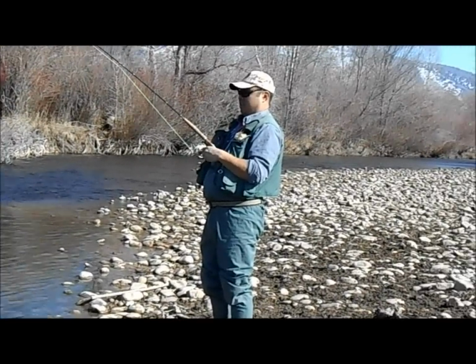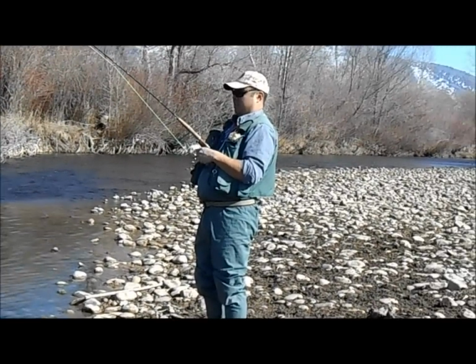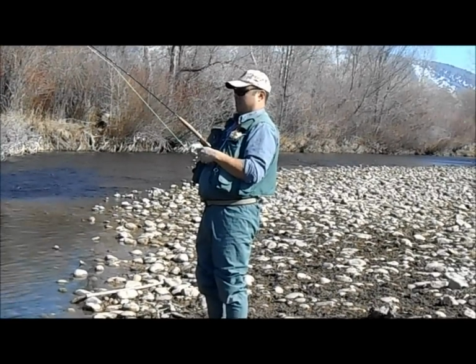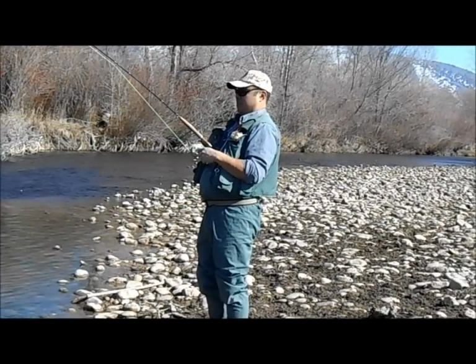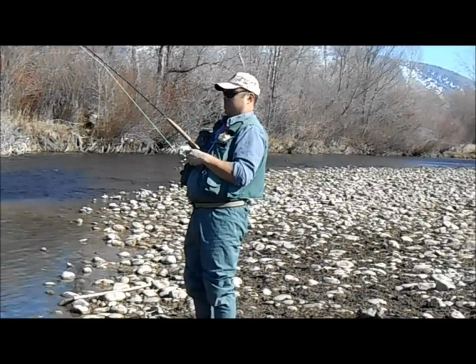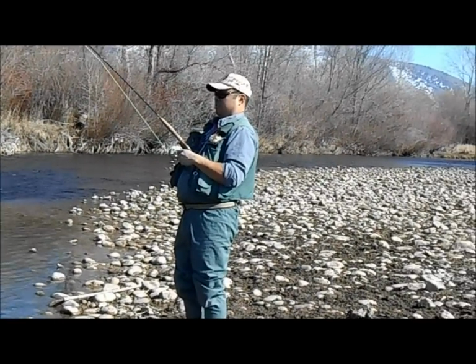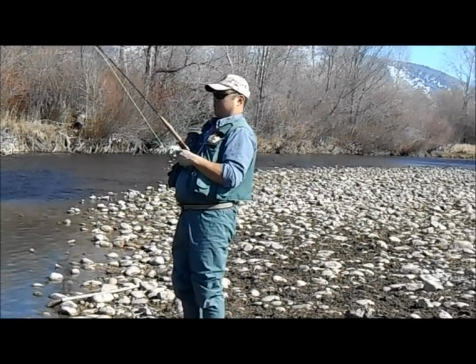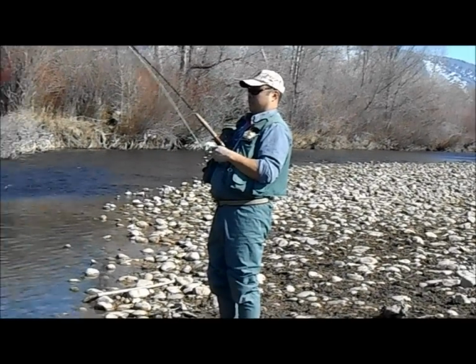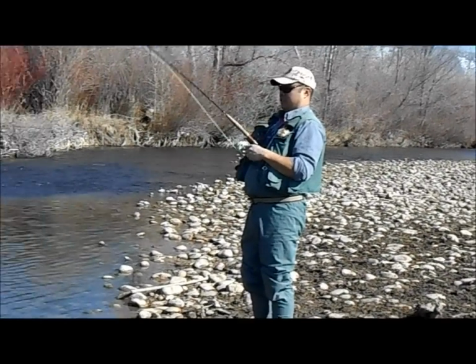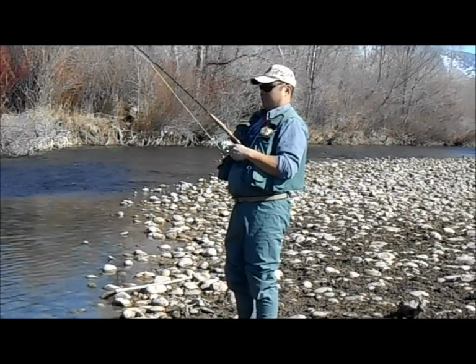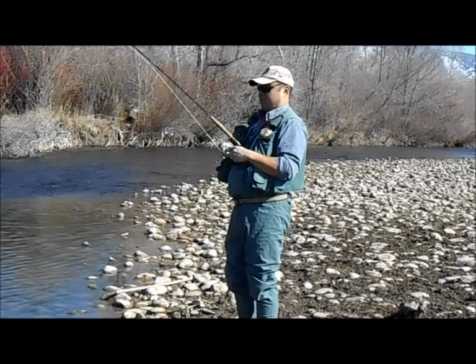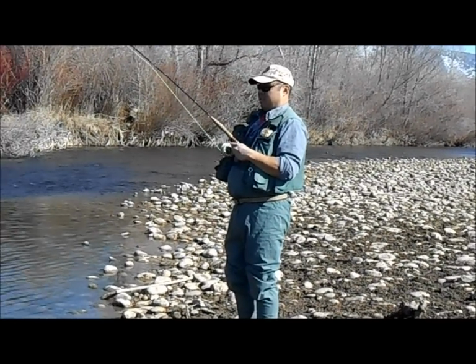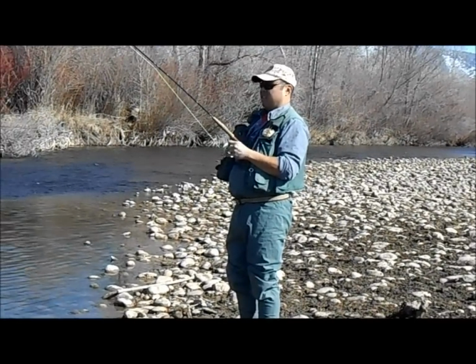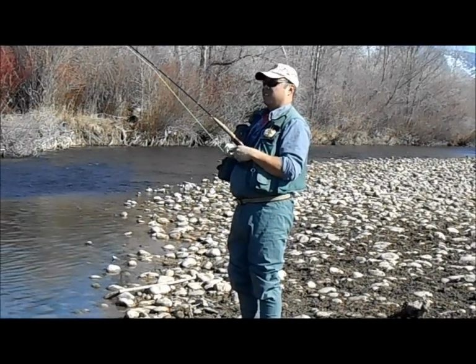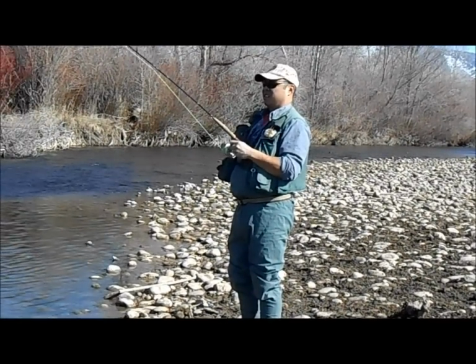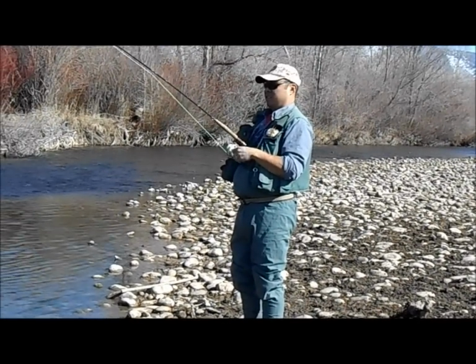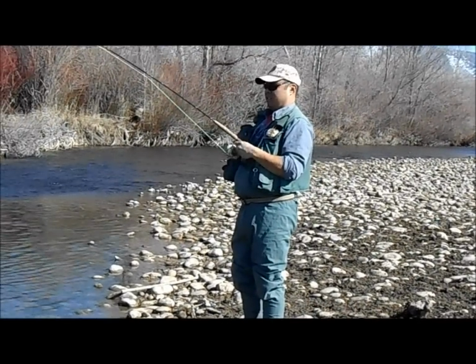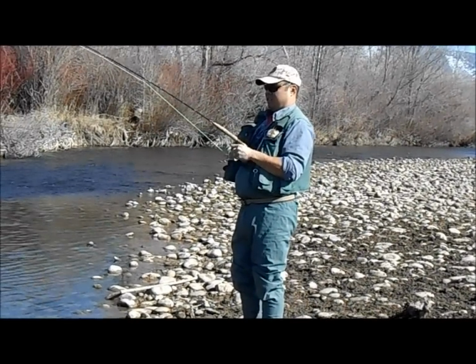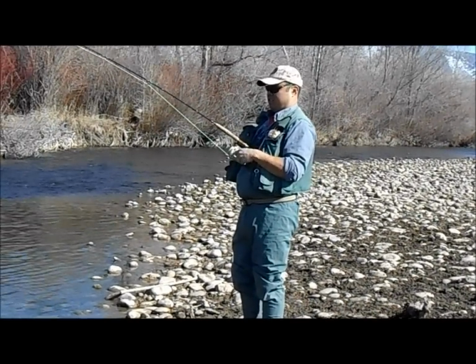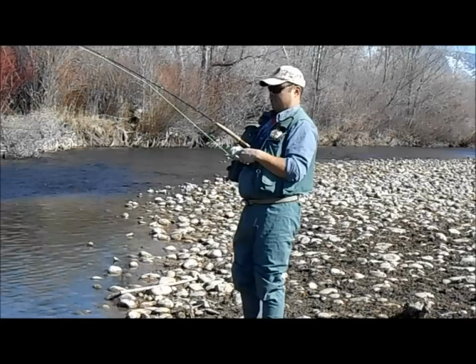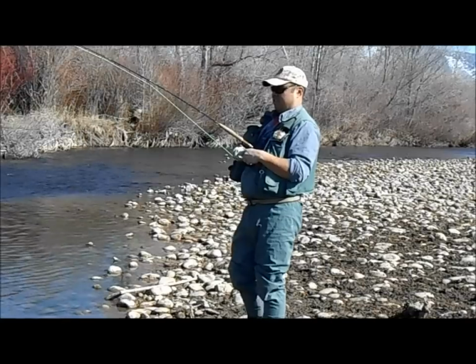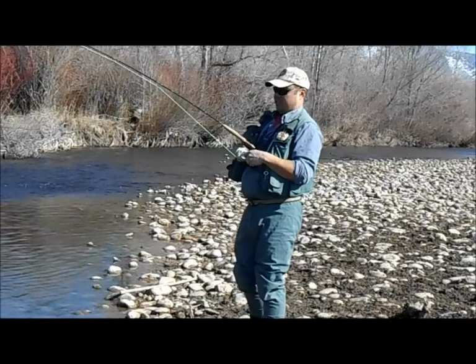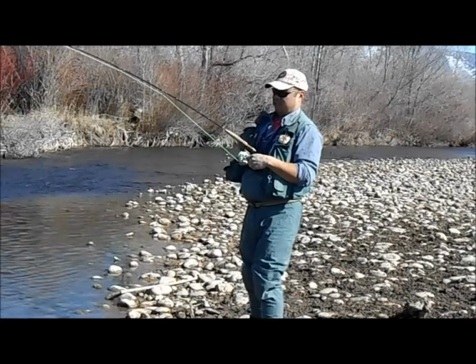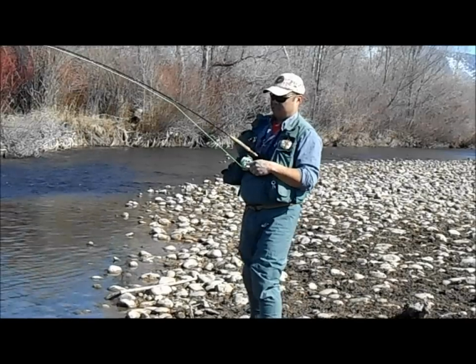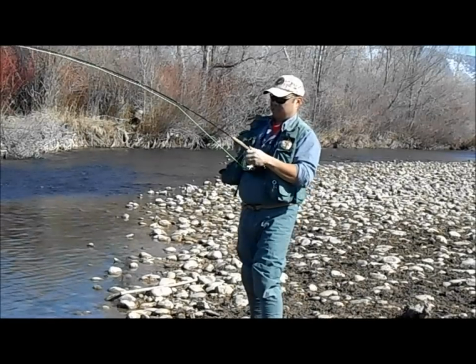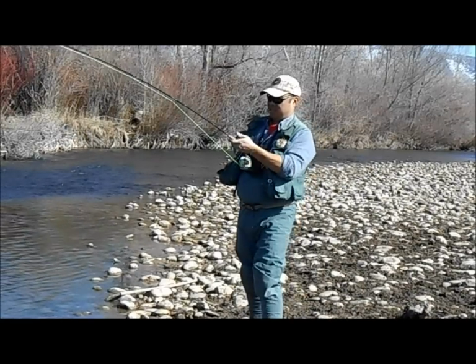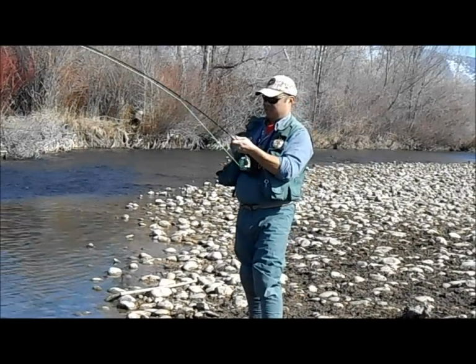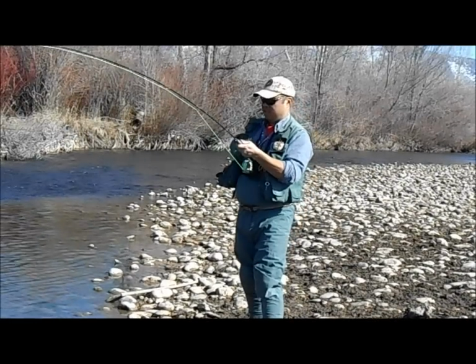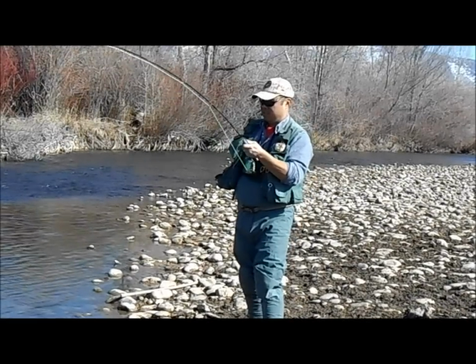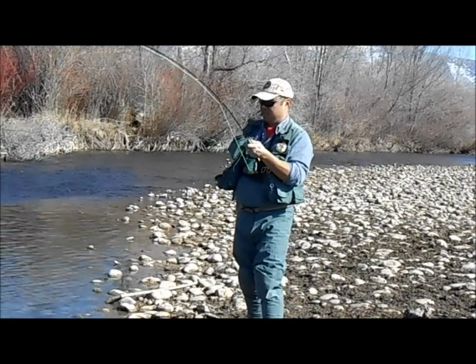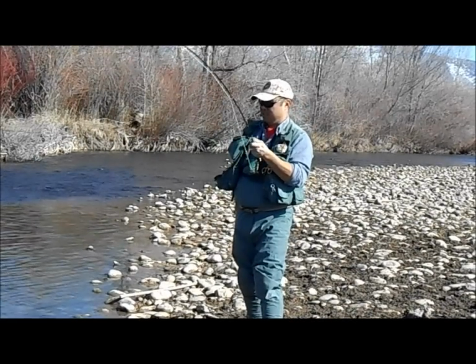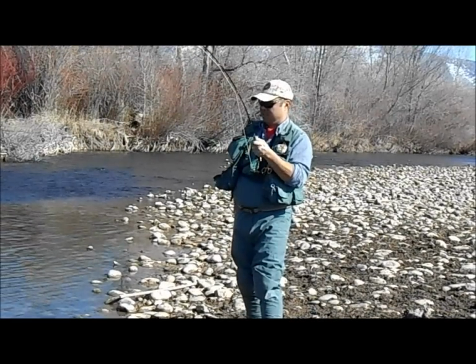As you can see here, I'm reeling, and I can palm the reel as well if that fish decides to take a big run.